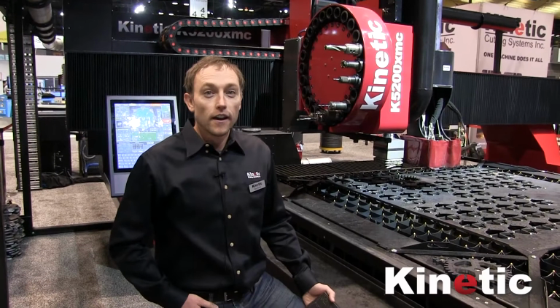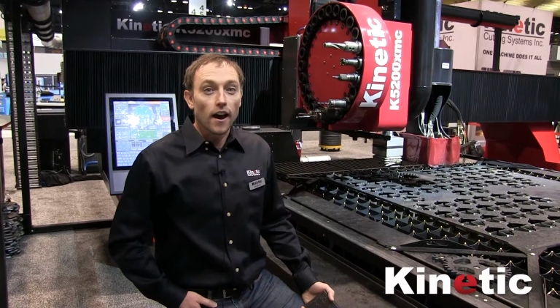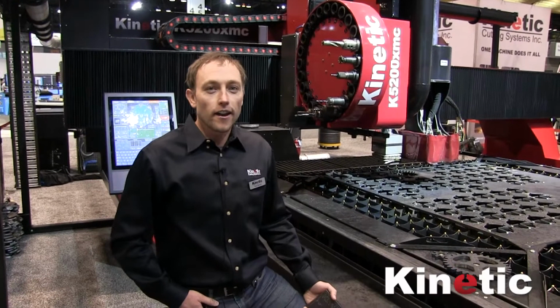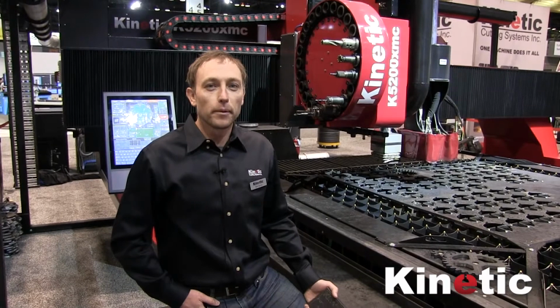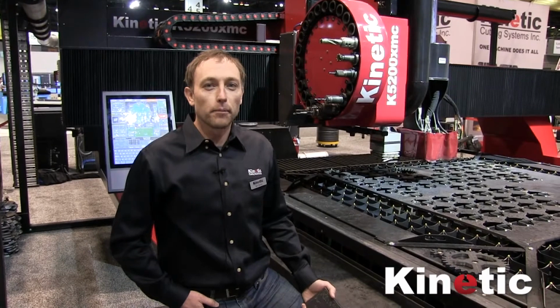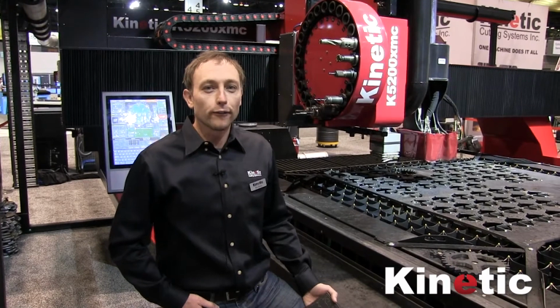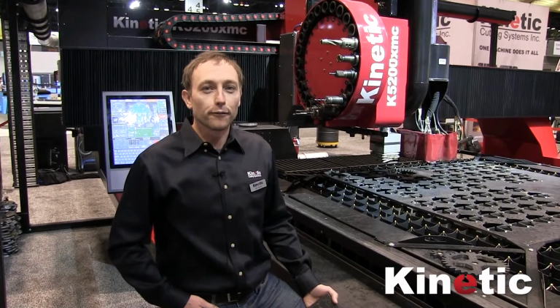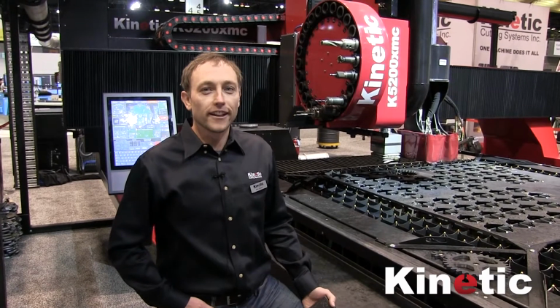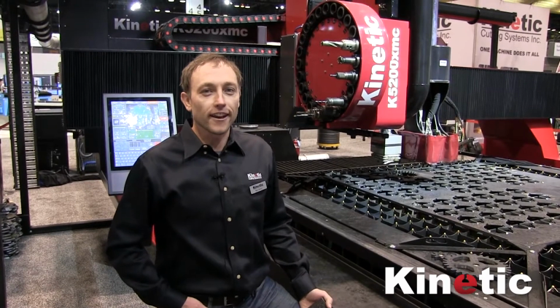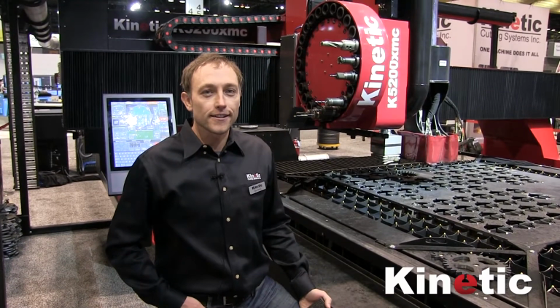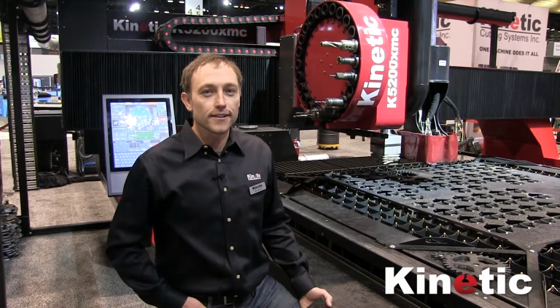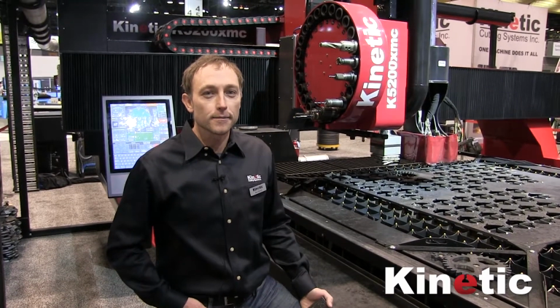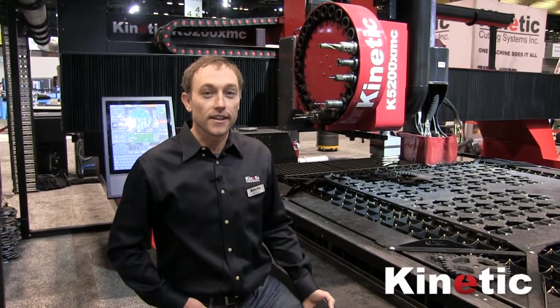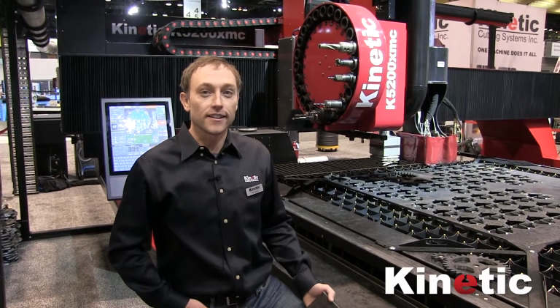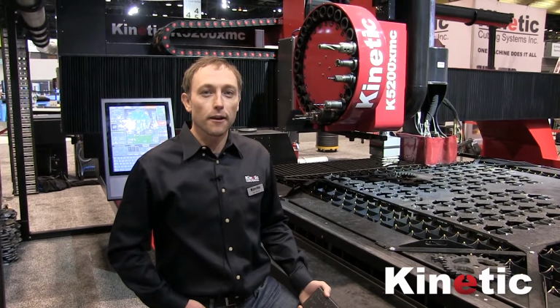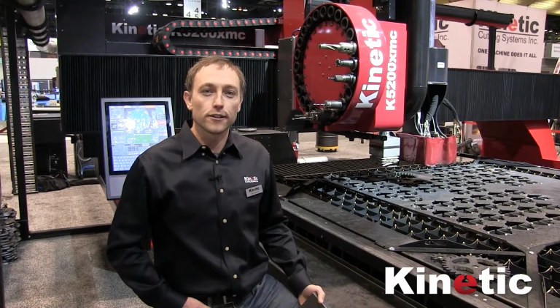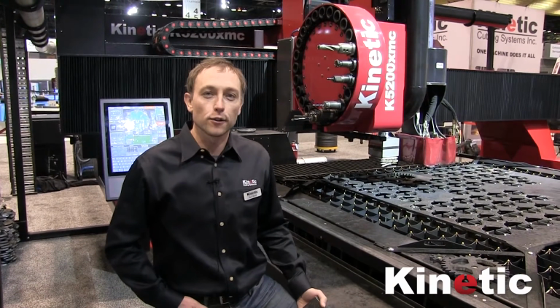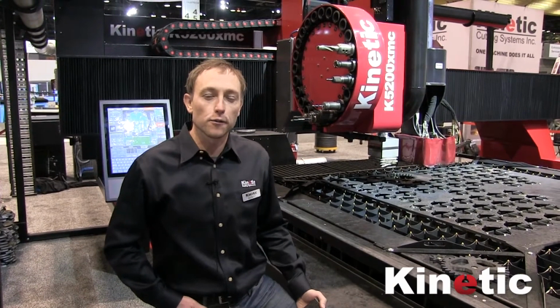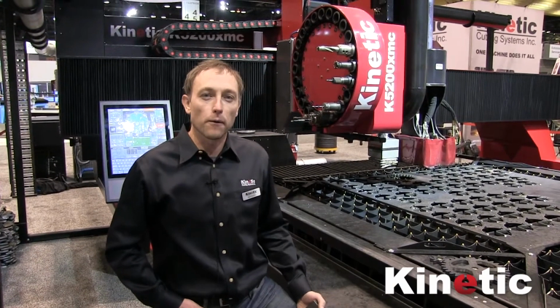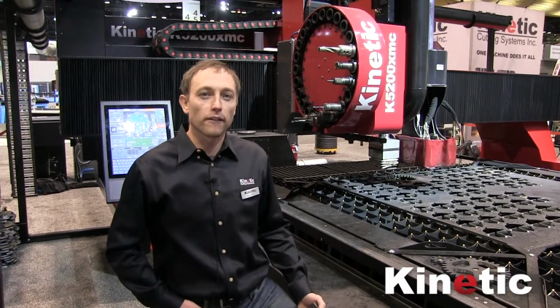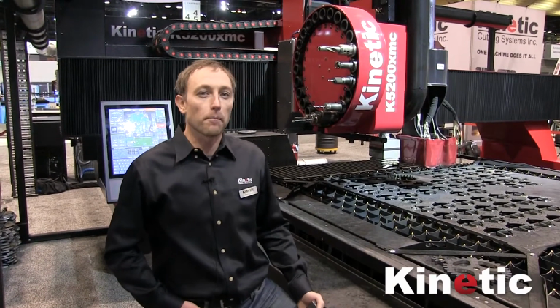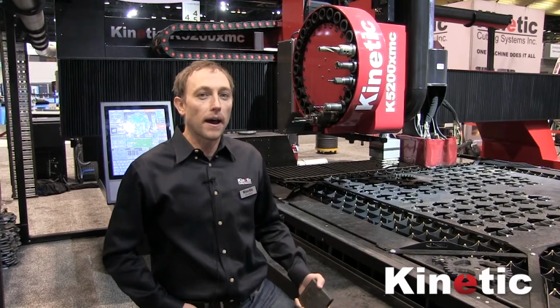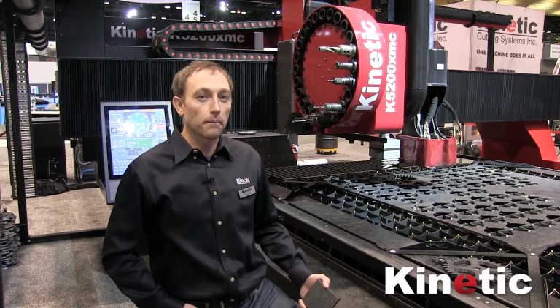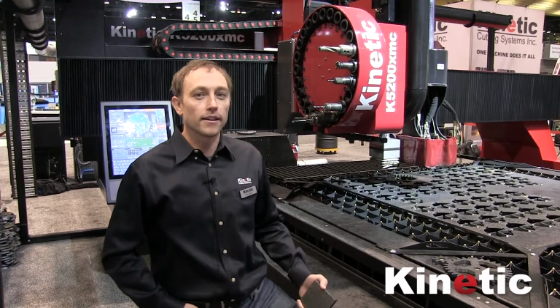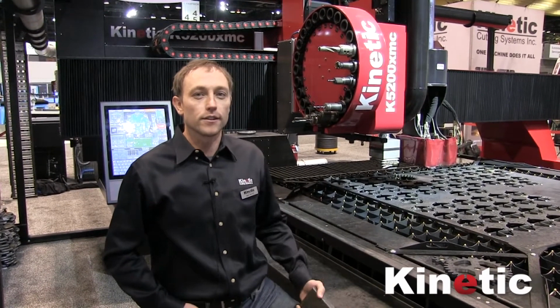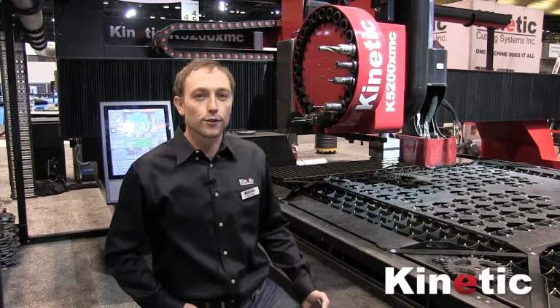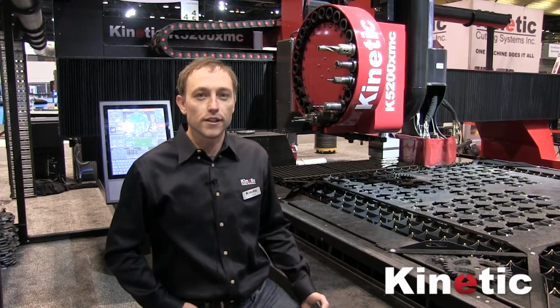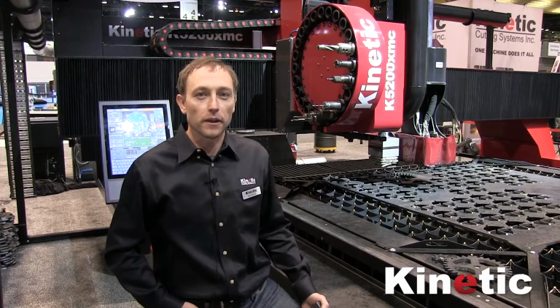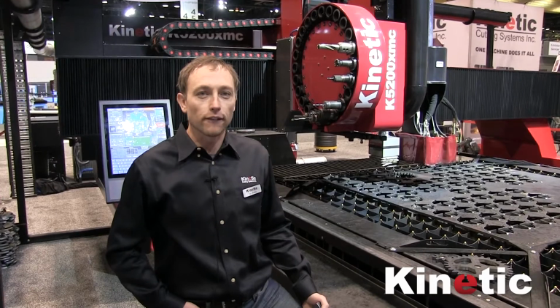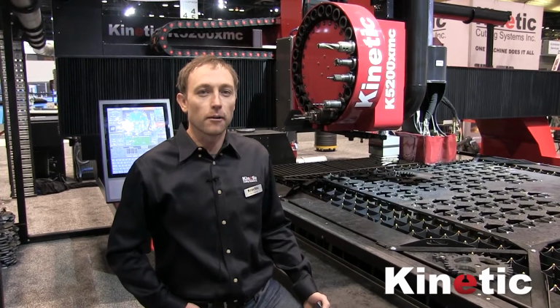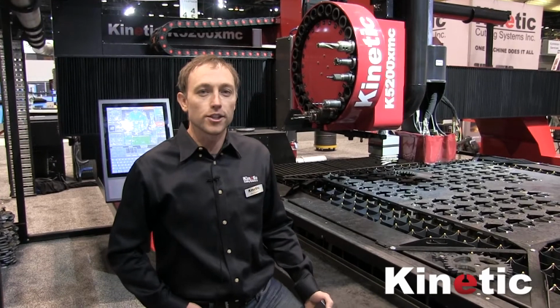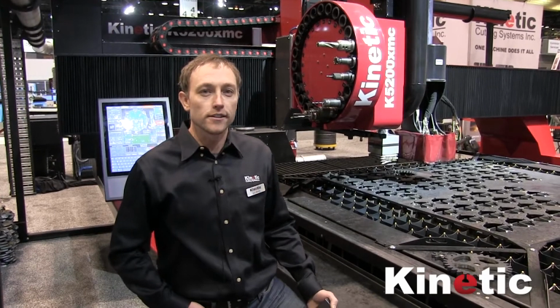Hi, I'm Ben Bond from Kinetic Cutting Systems, and today I wanted to talk to you about one of our part marking solutions that we have on our machines.